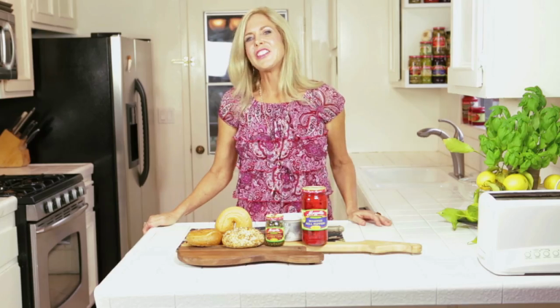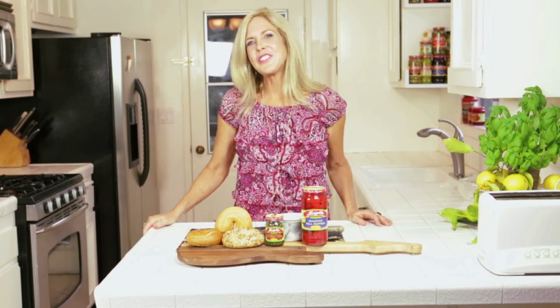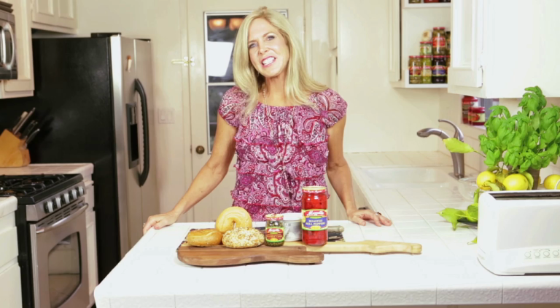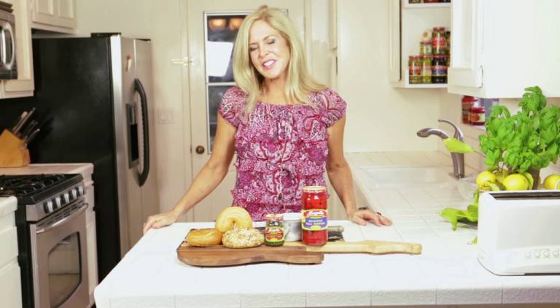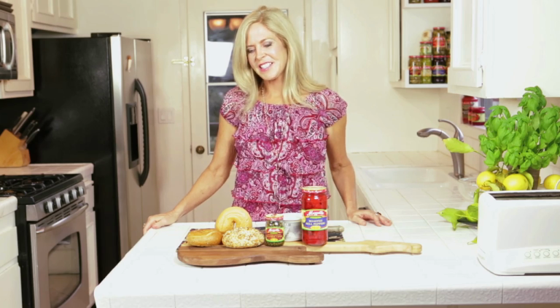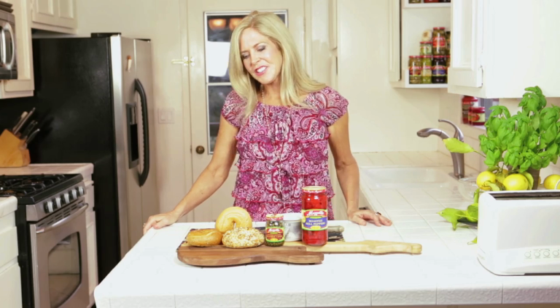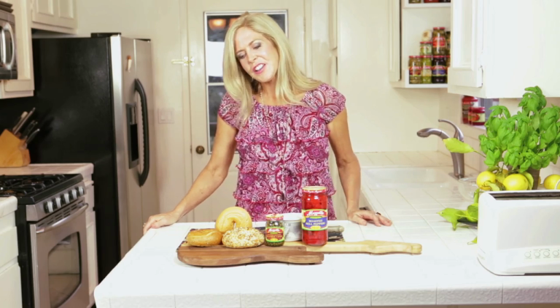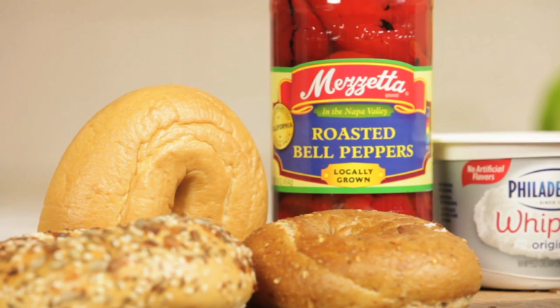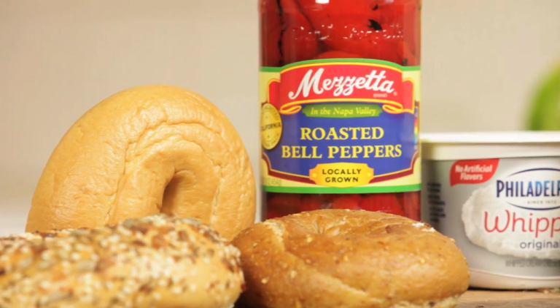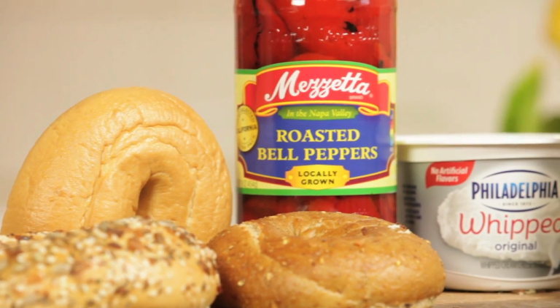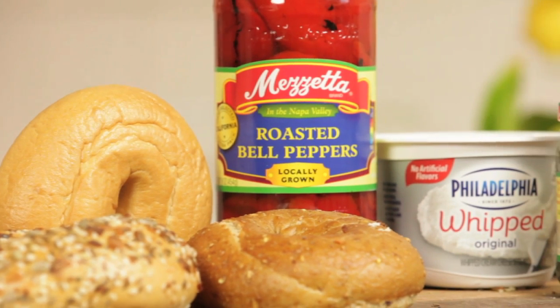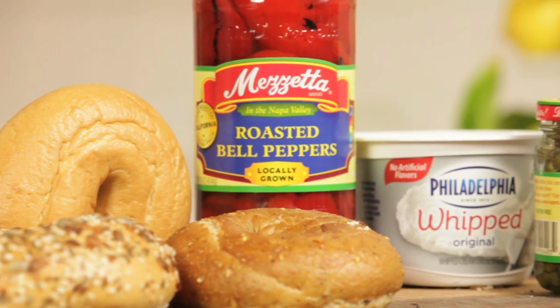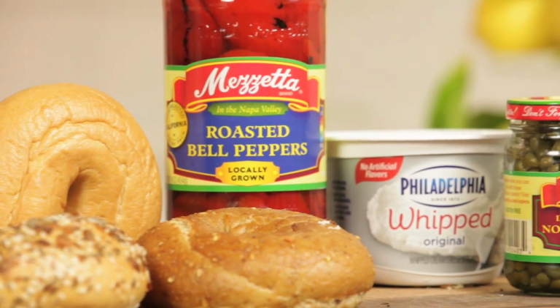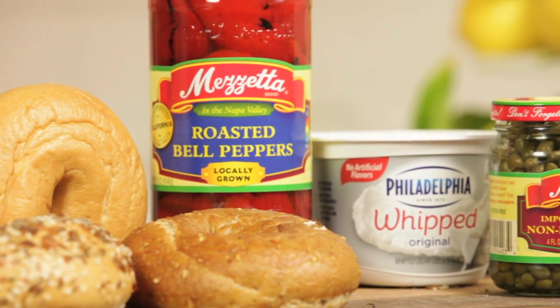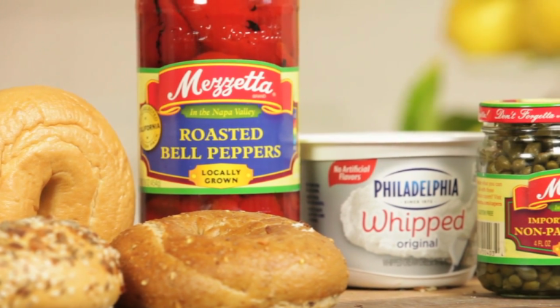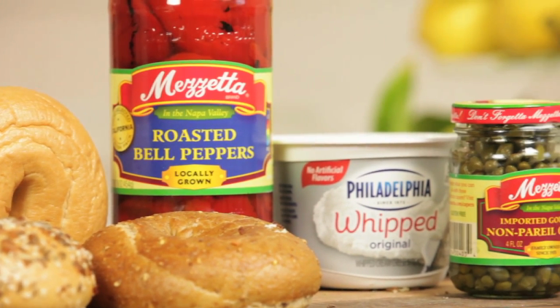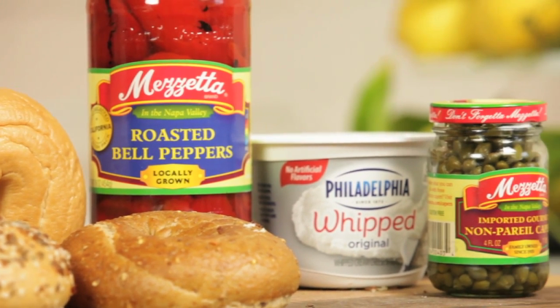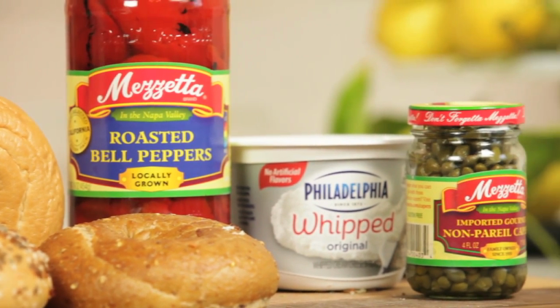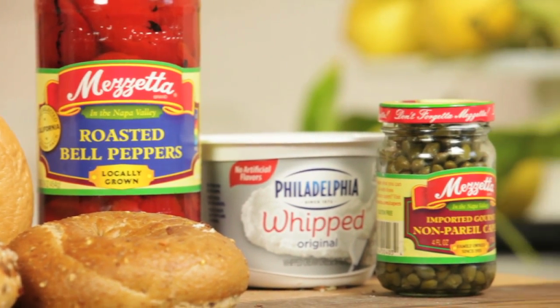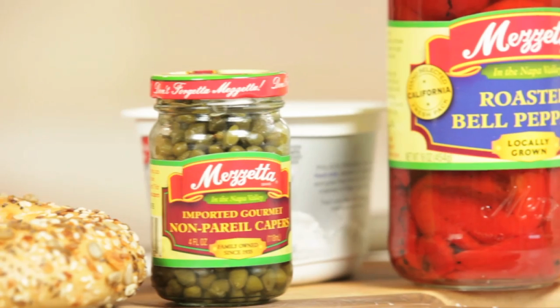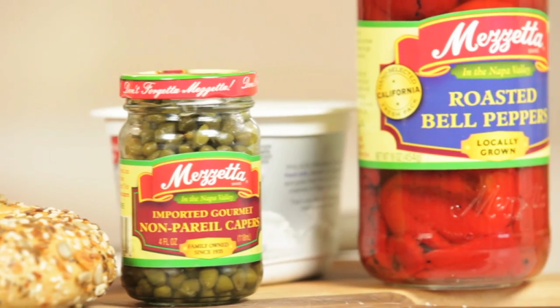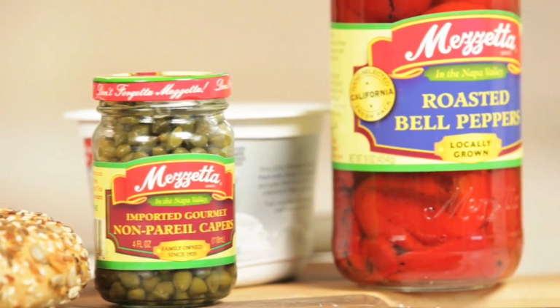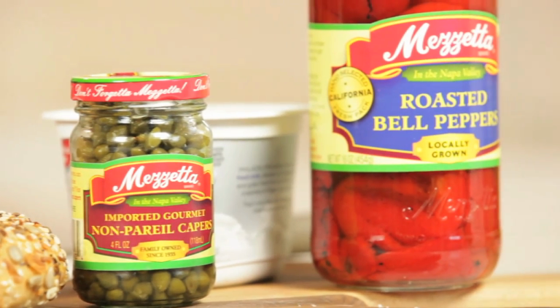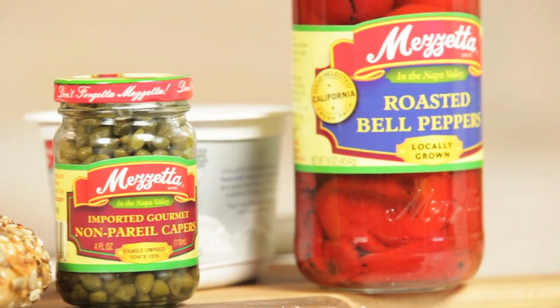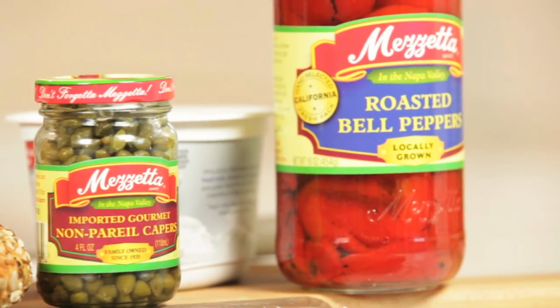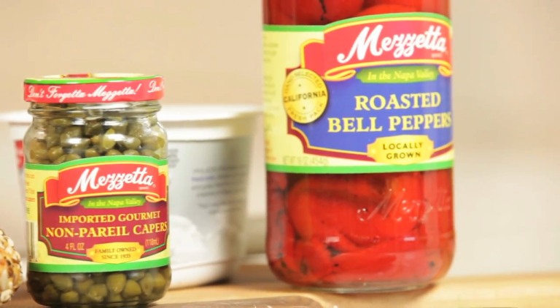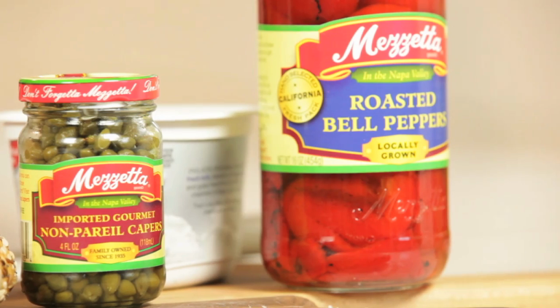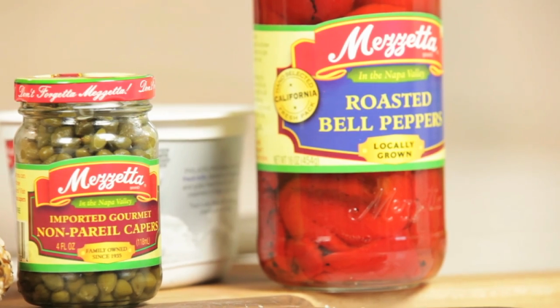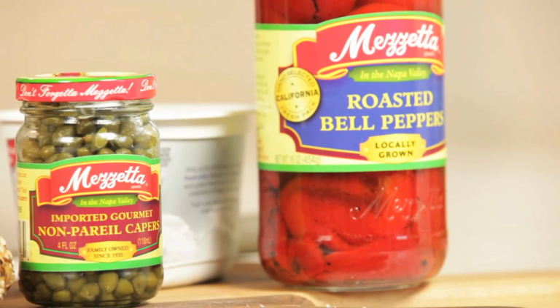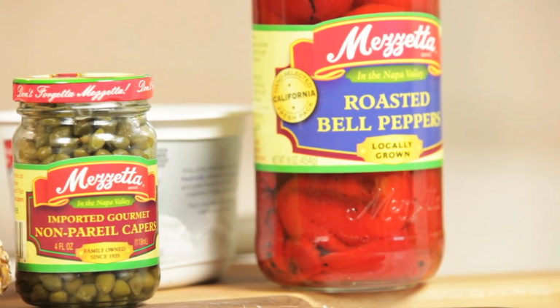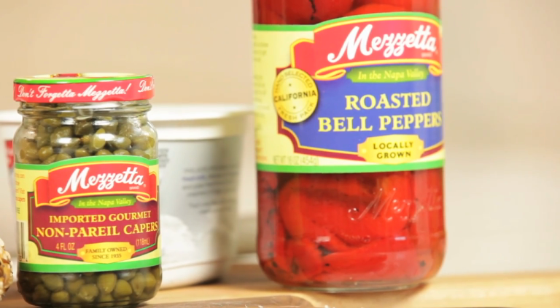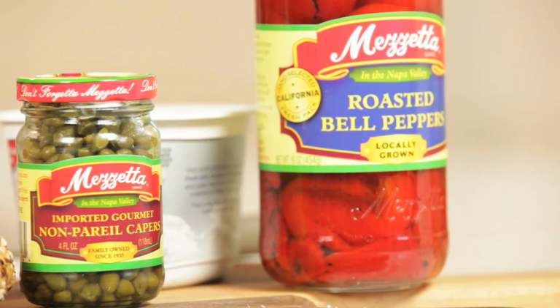The ingredients for this dish are bagels, cream cheese, capers, and red peppers.